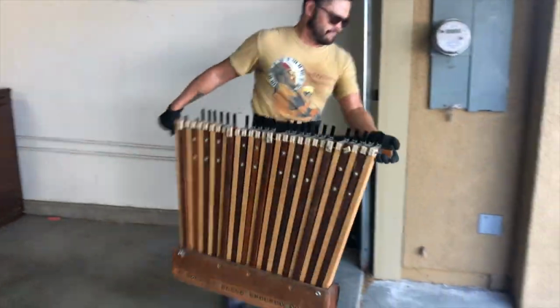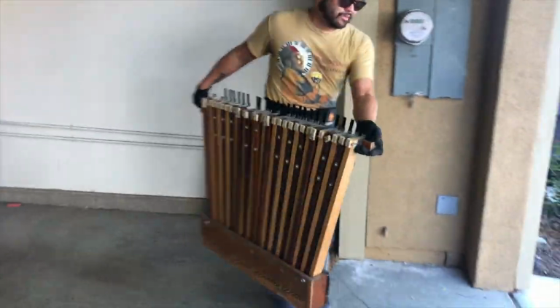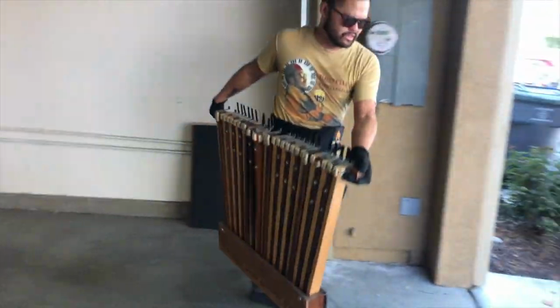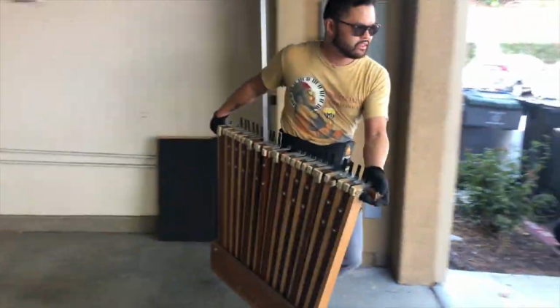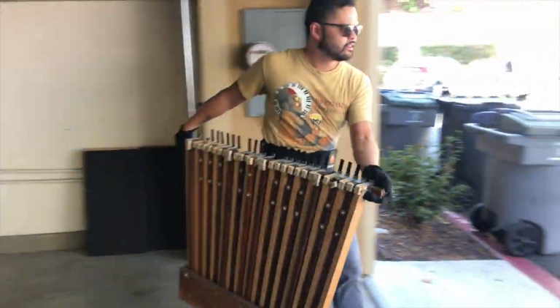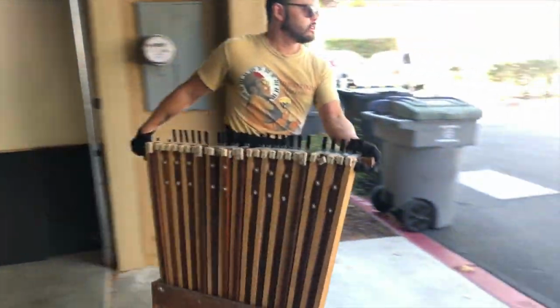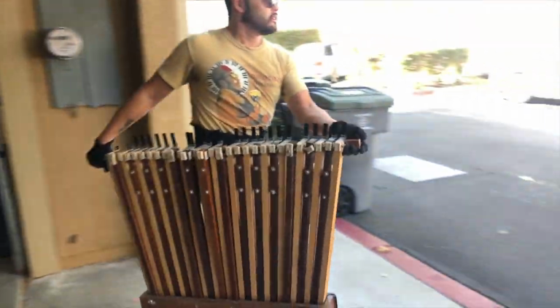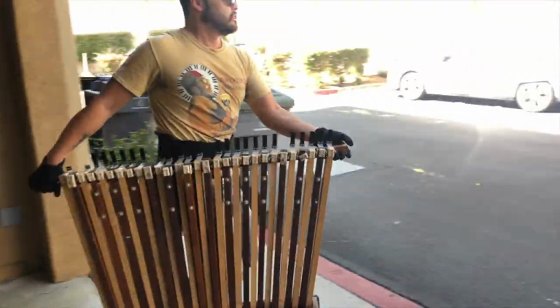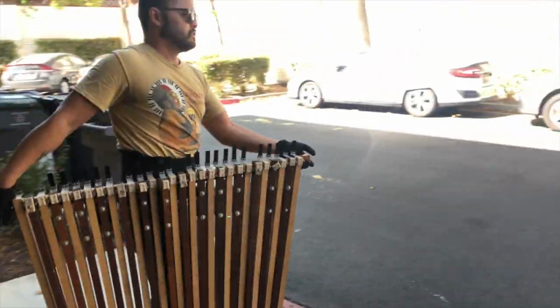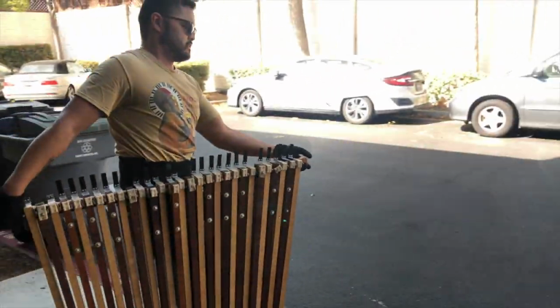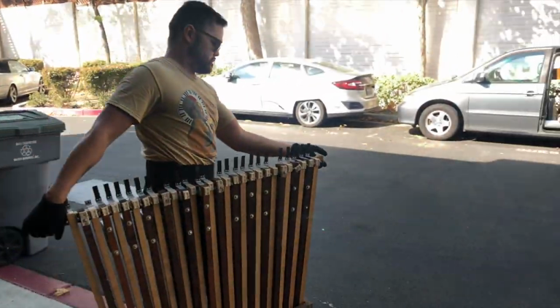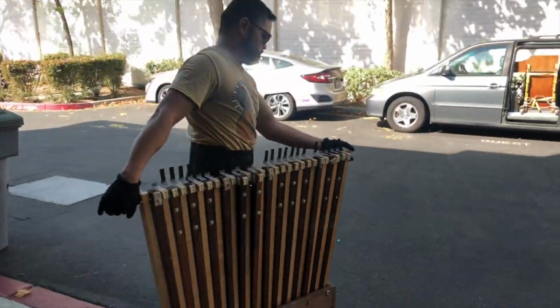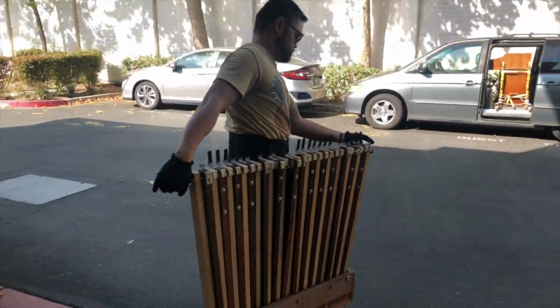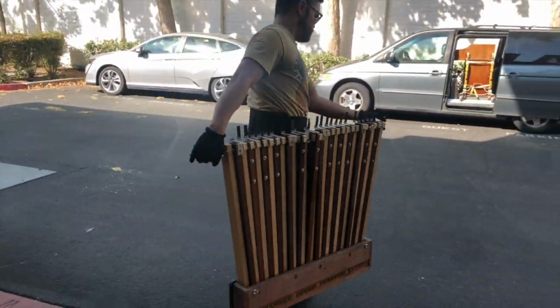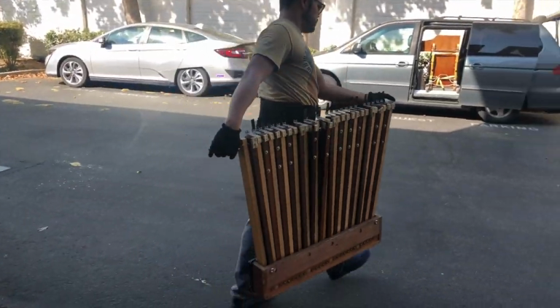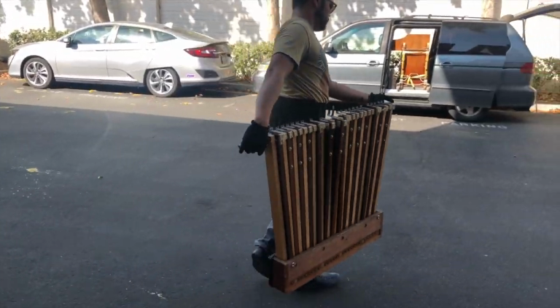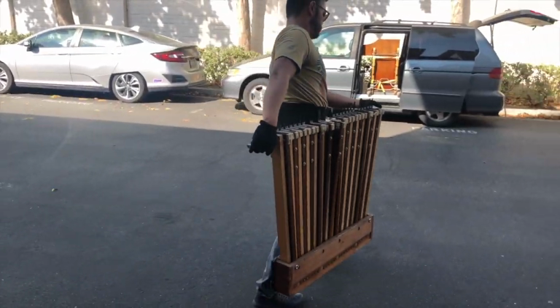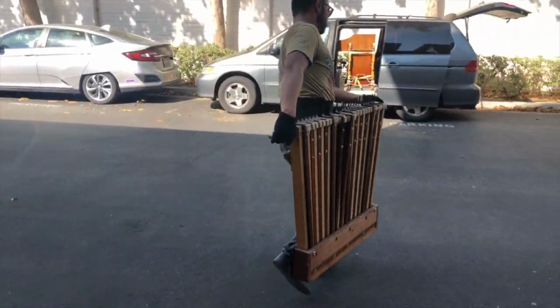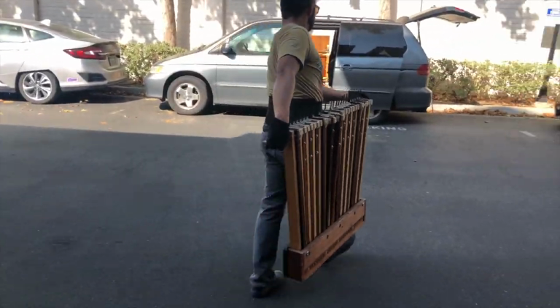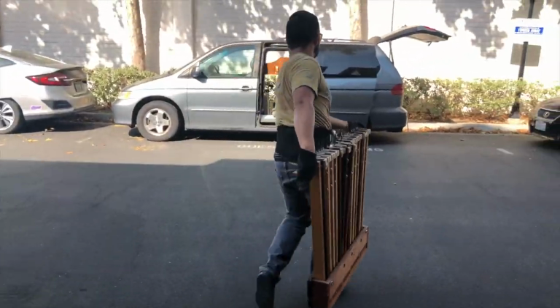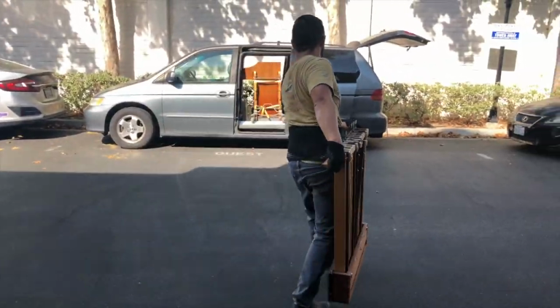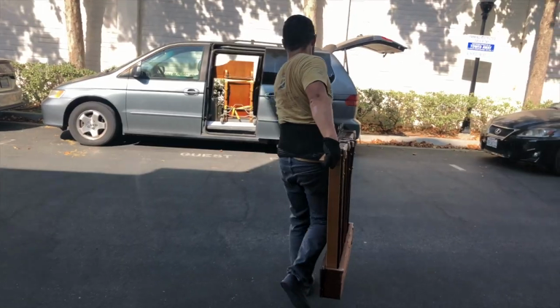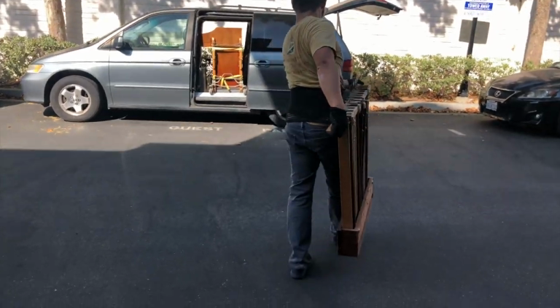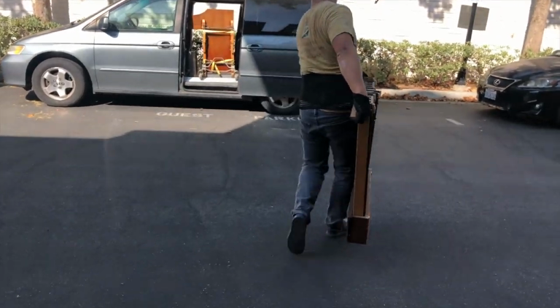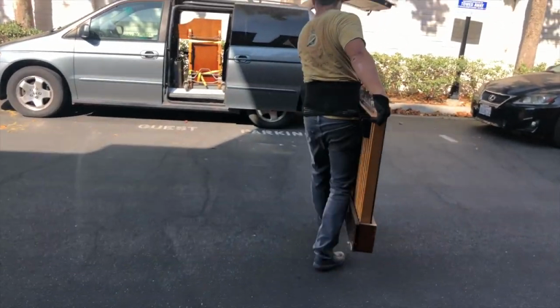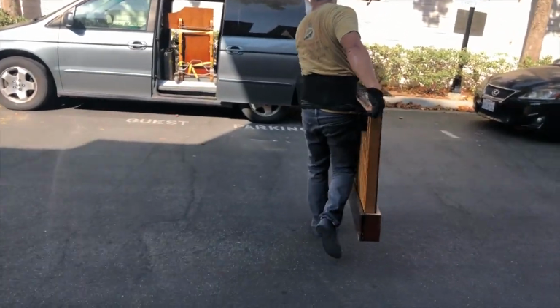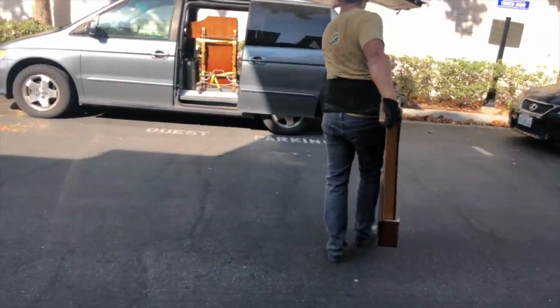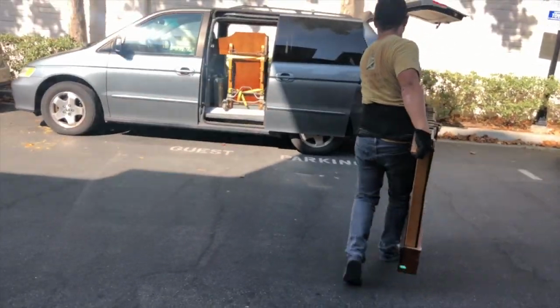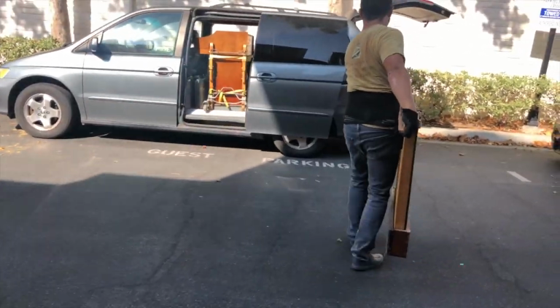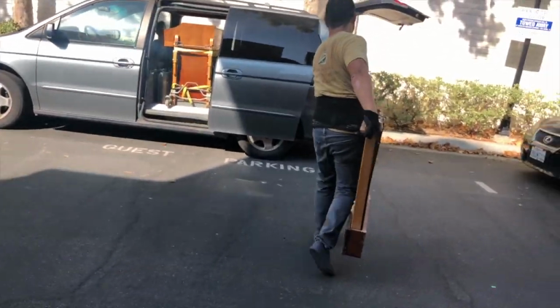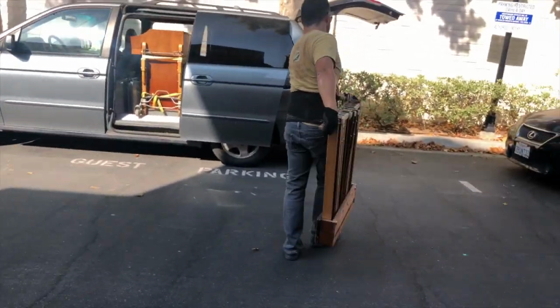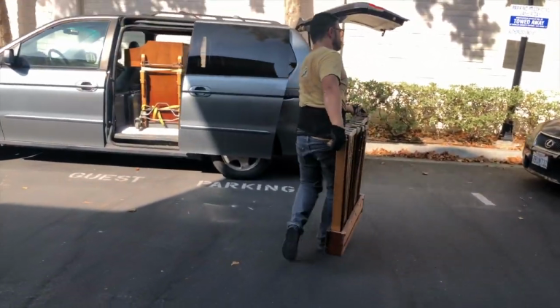Next goes the organ pedals. You have to be extremely careful because the top pedal pushers are very sharp.